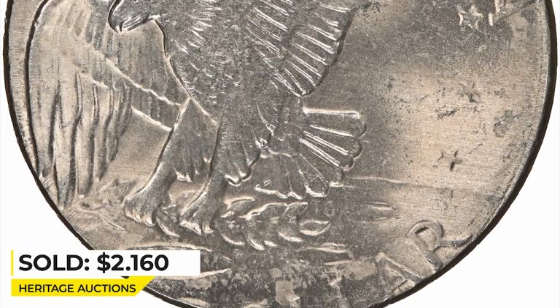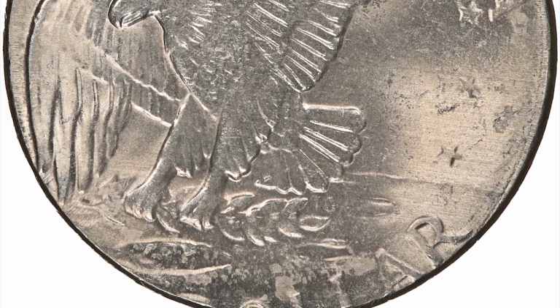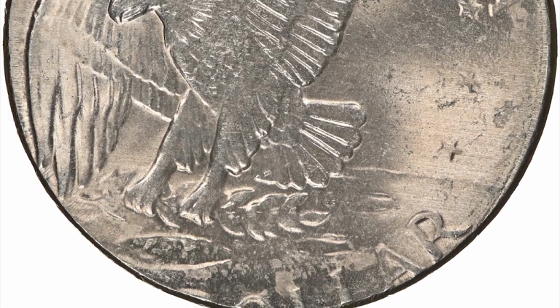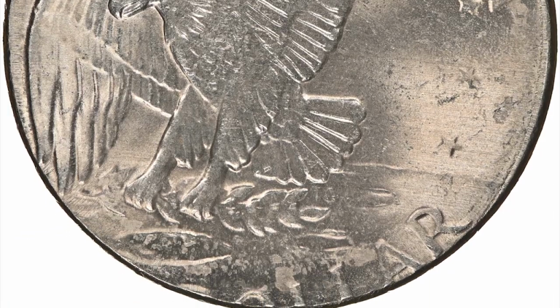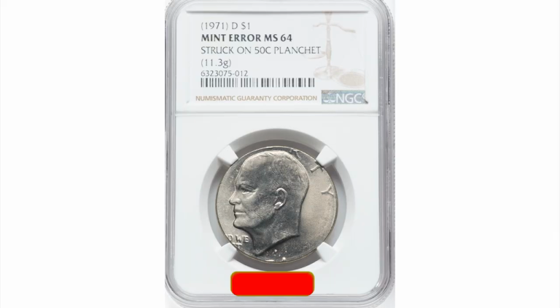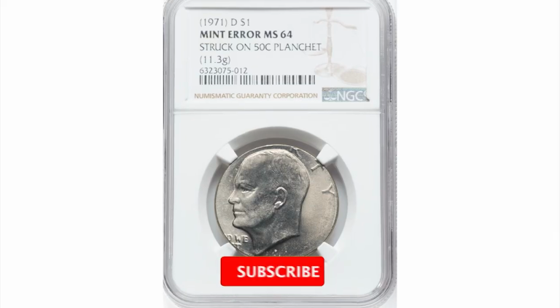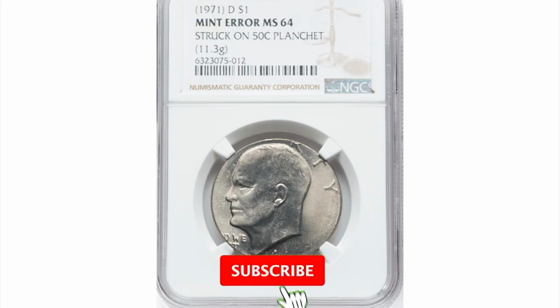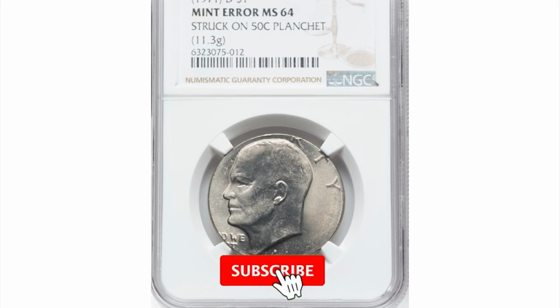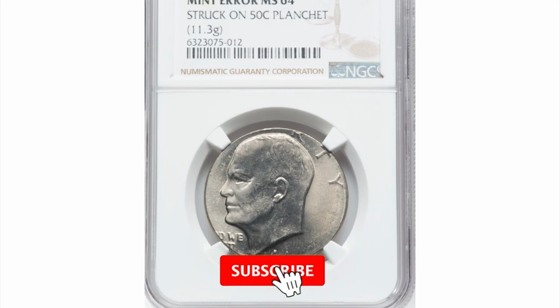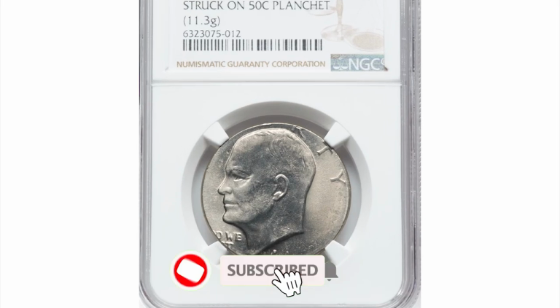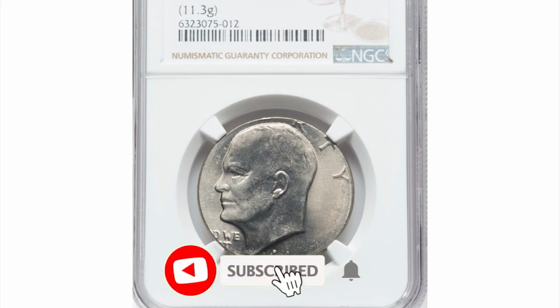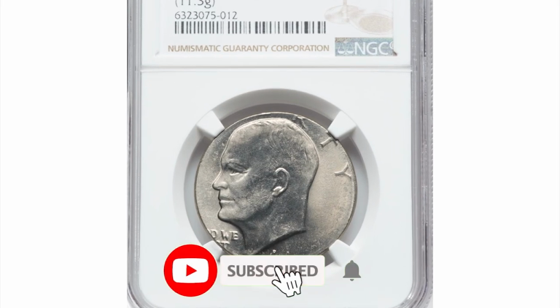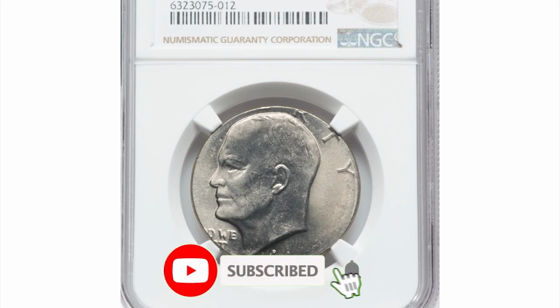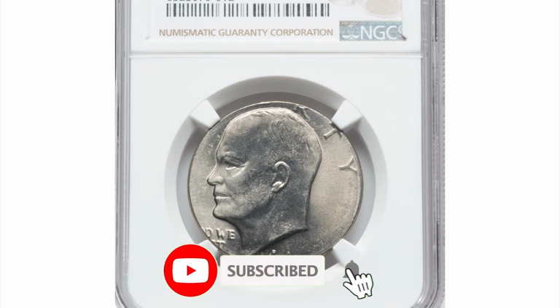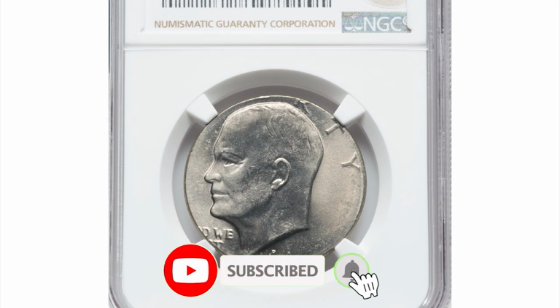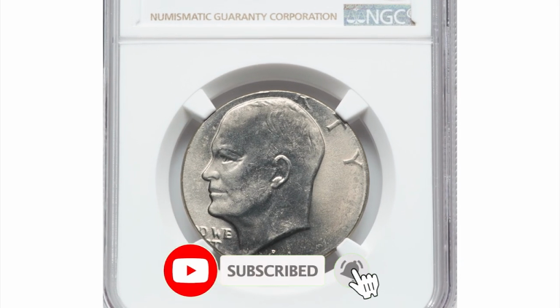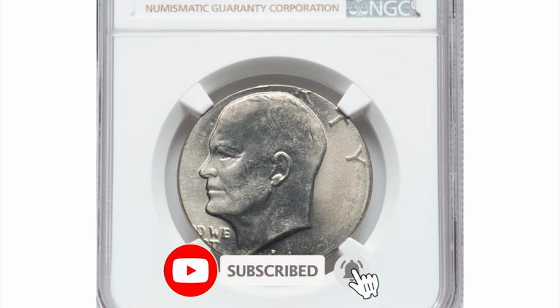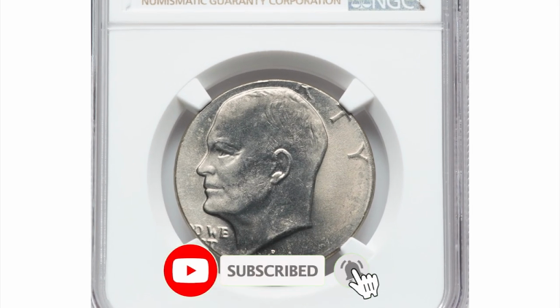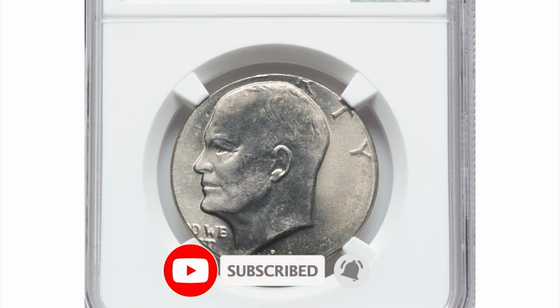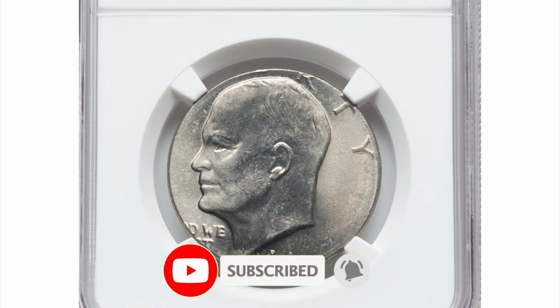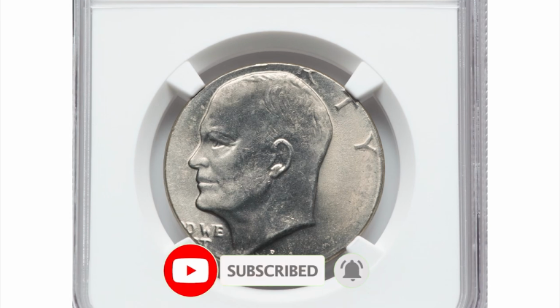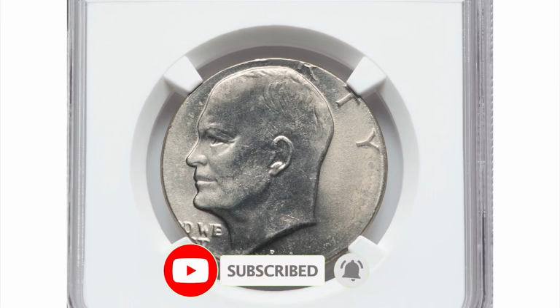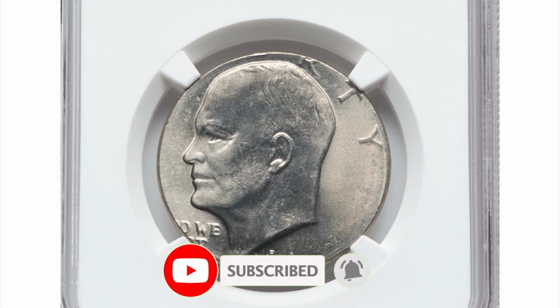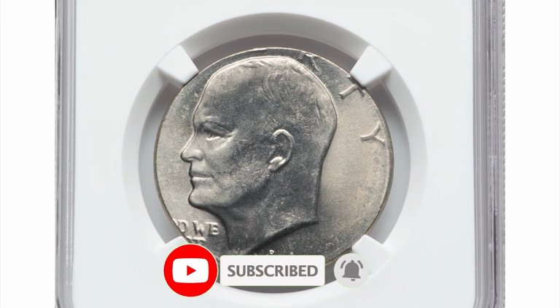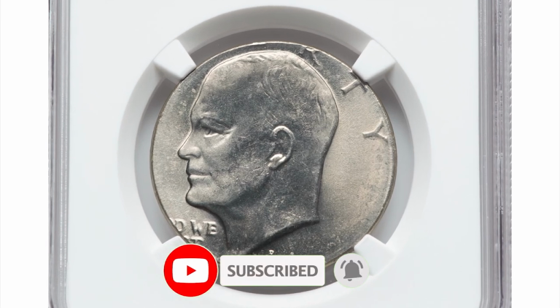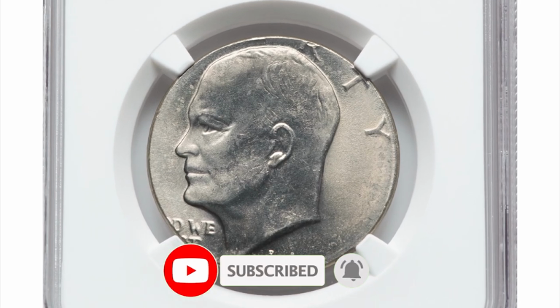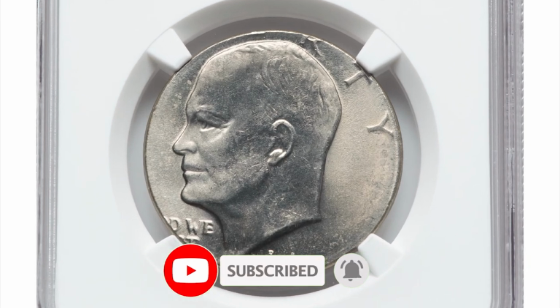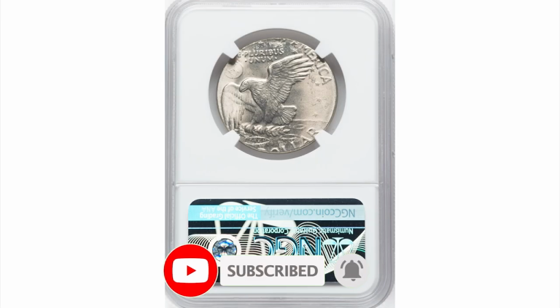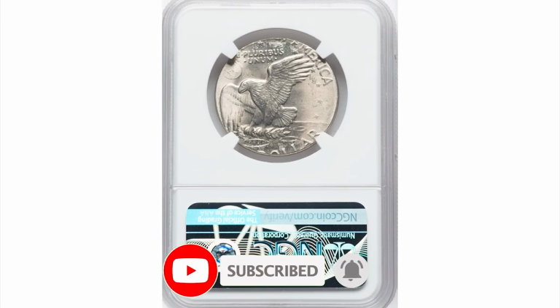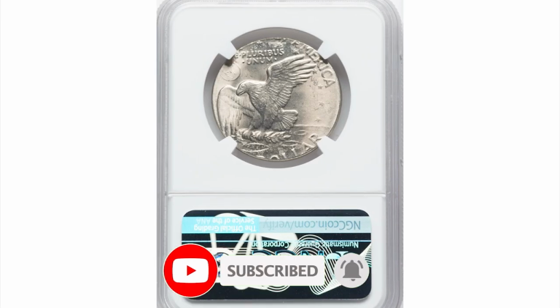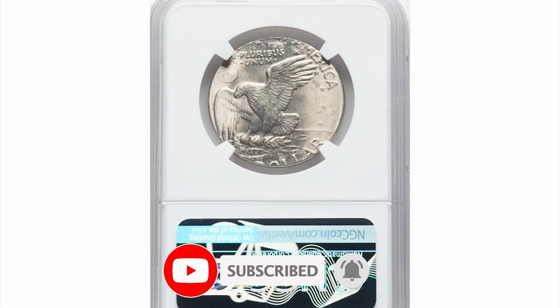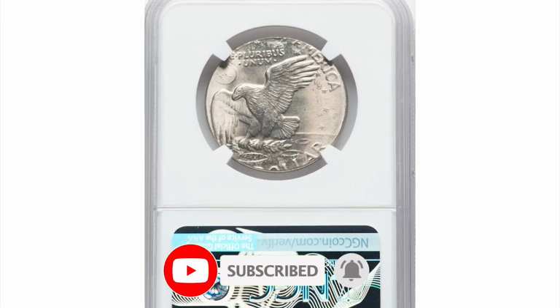Thanks for watching, guys. Keep following us on YouTube and don't forget to hit thumbs up. Have a nice day.